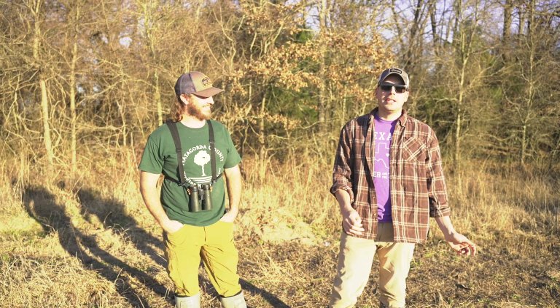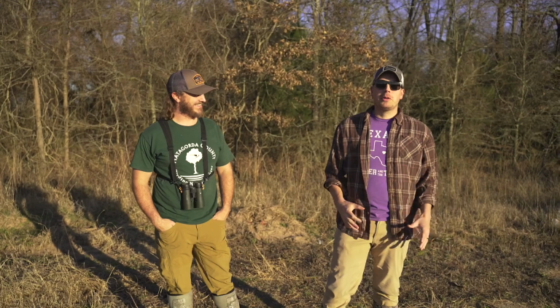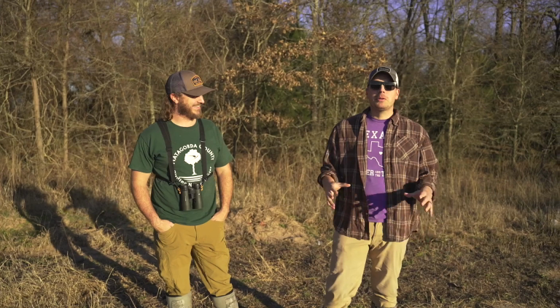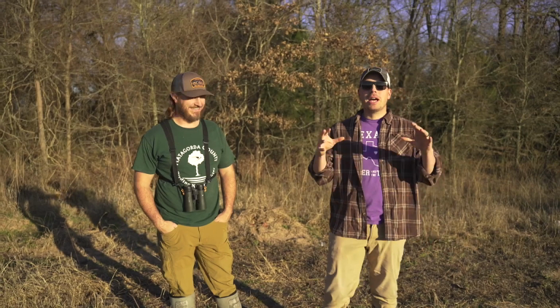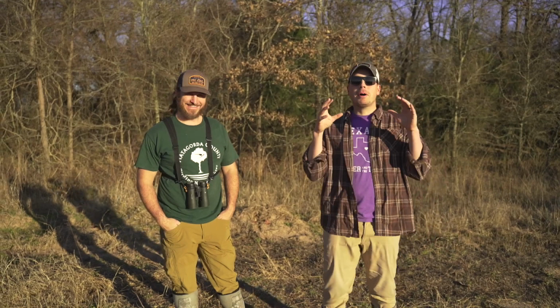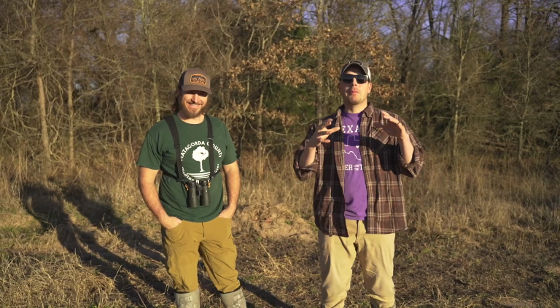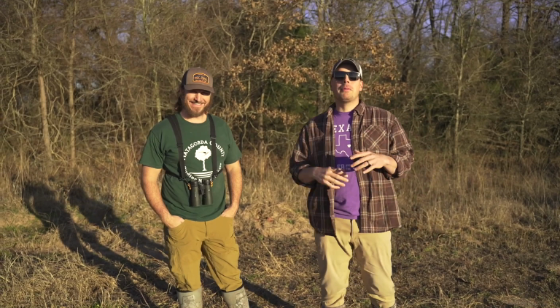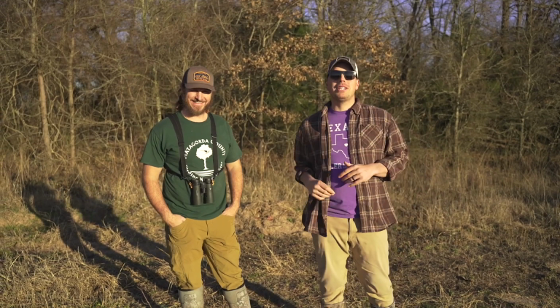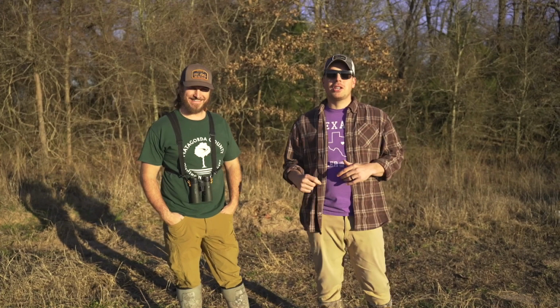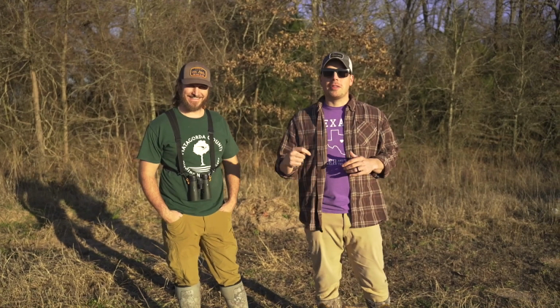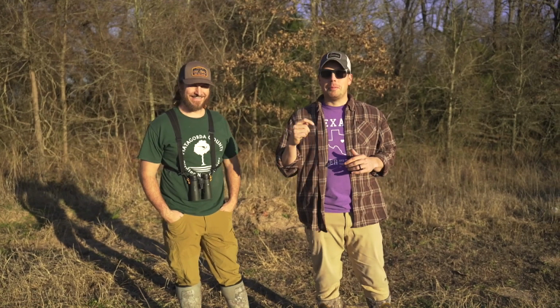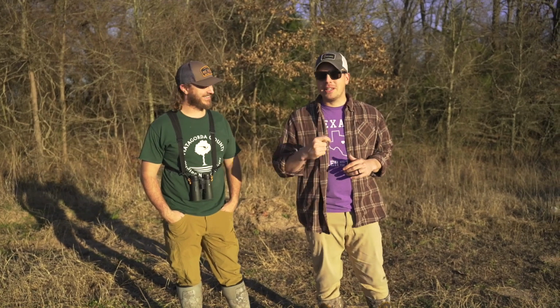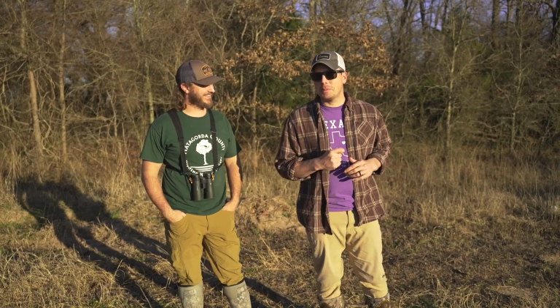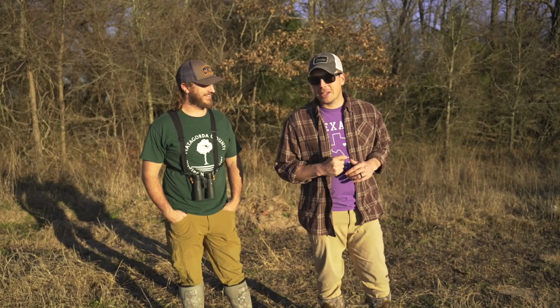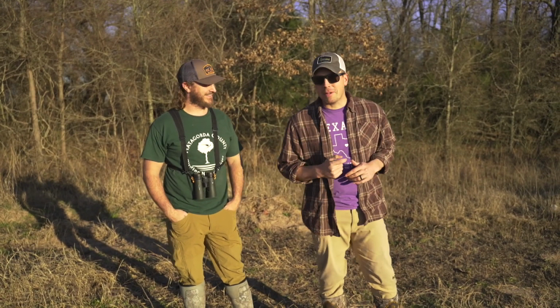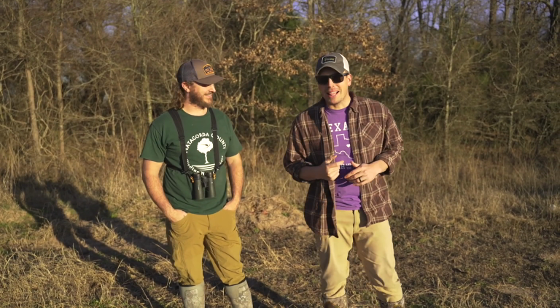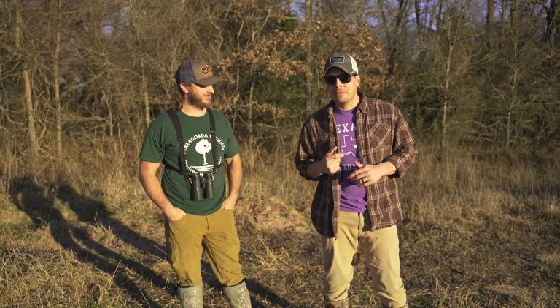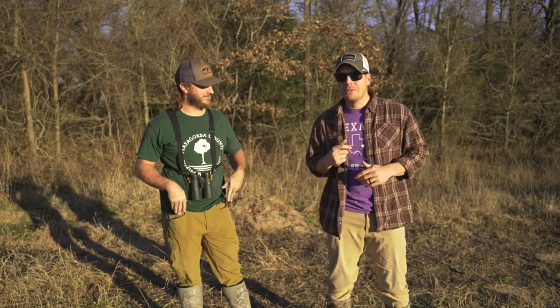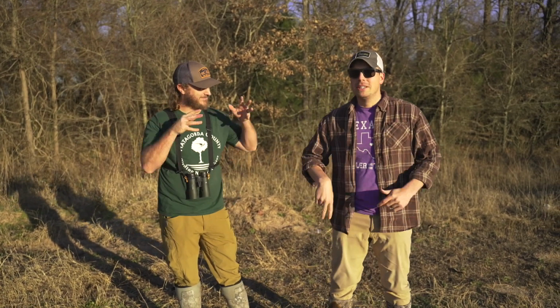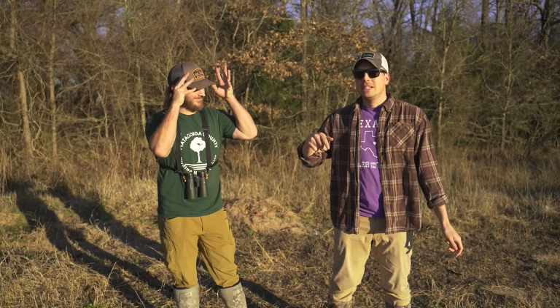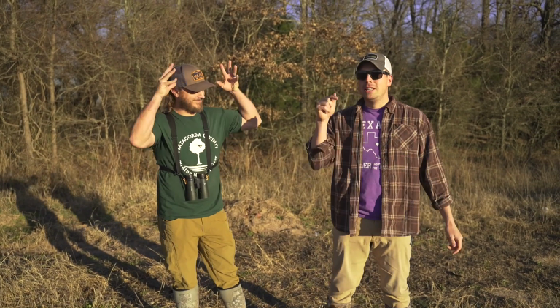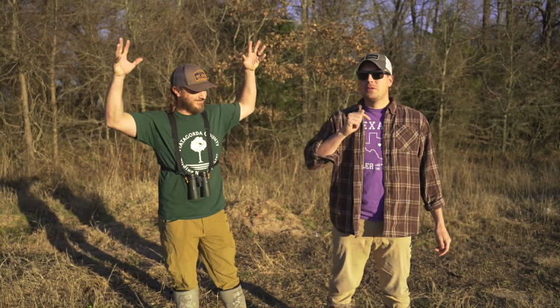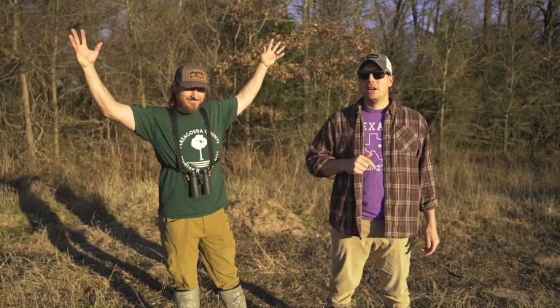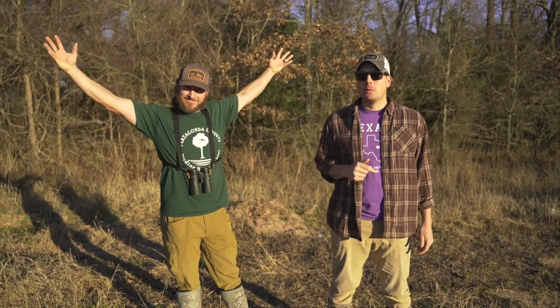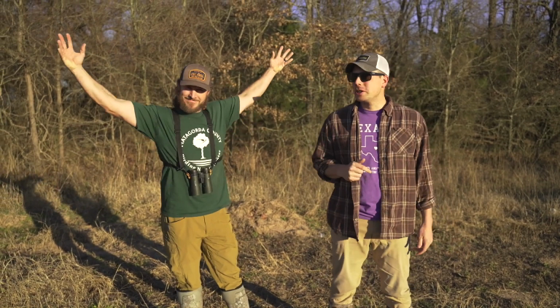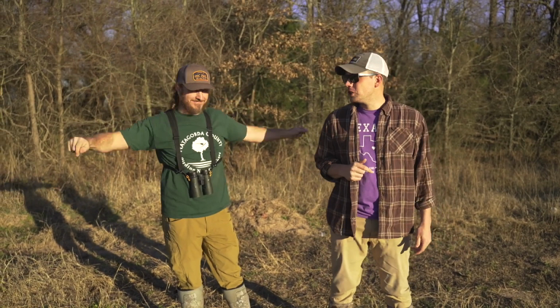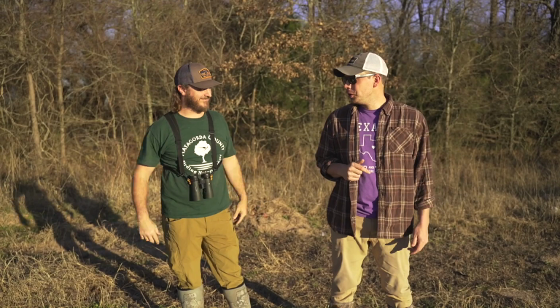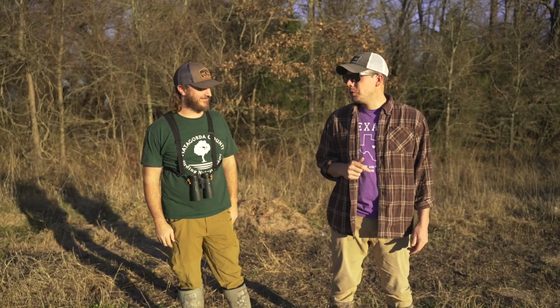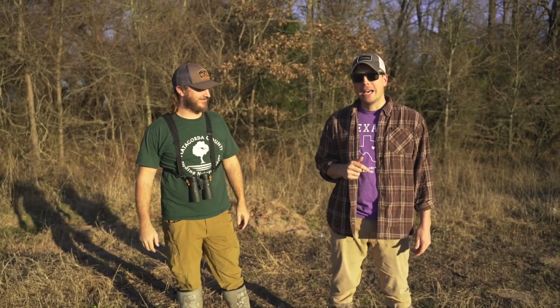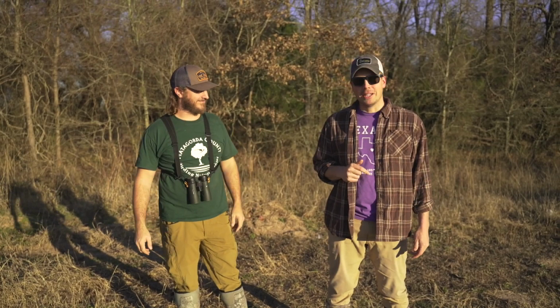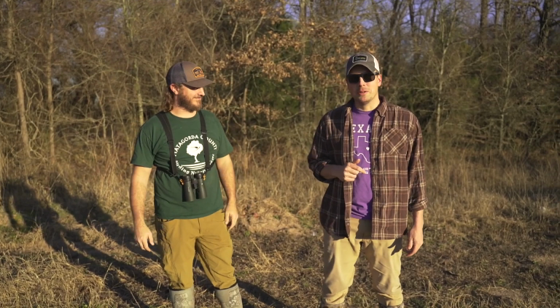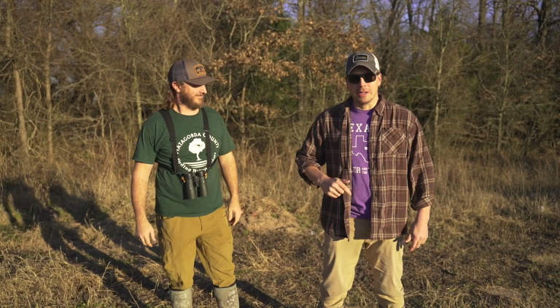In 2020 I bought a property and shot the biggest buck of my life off of it. In this video we're going to show you how to do the same.